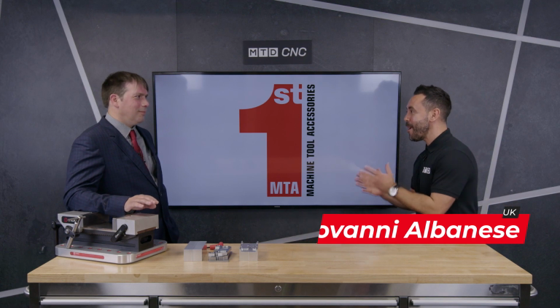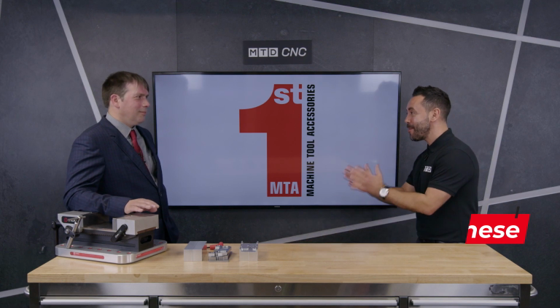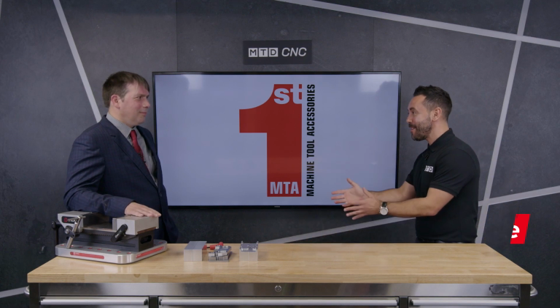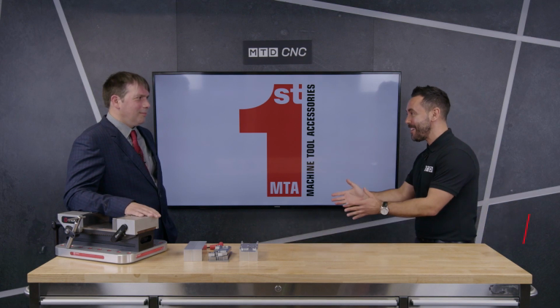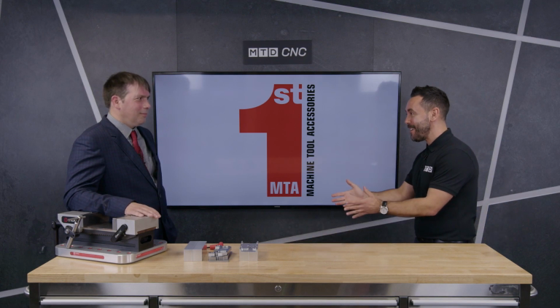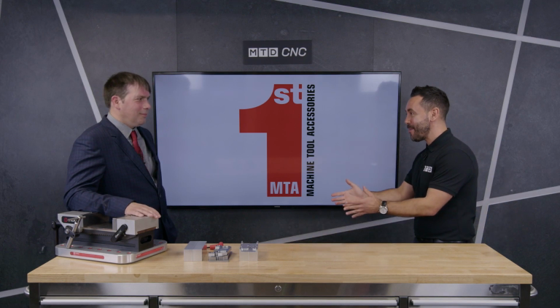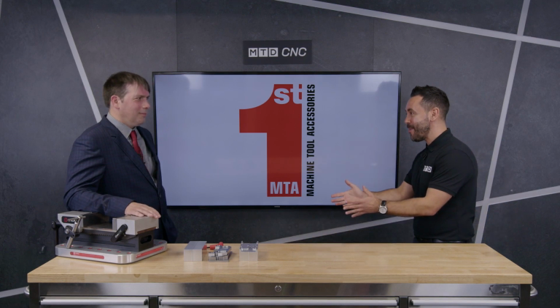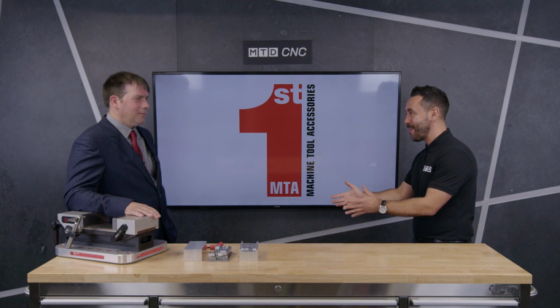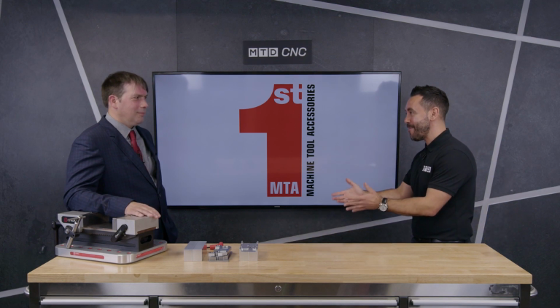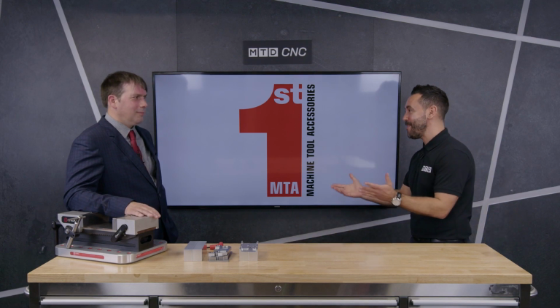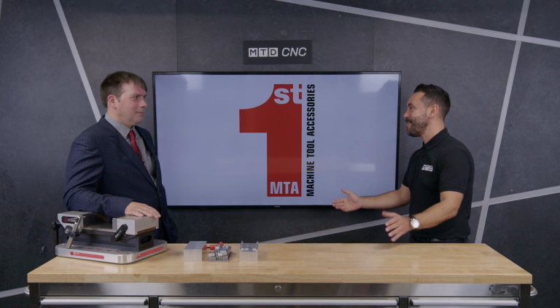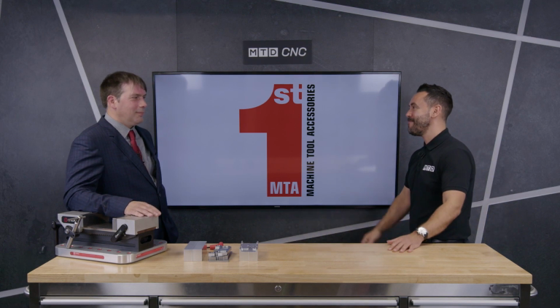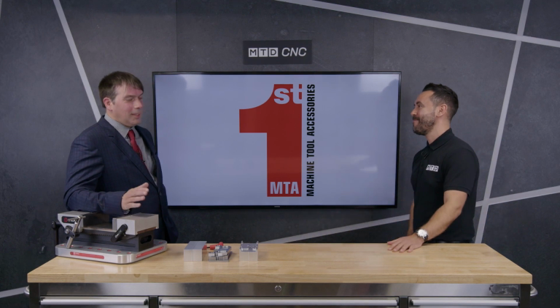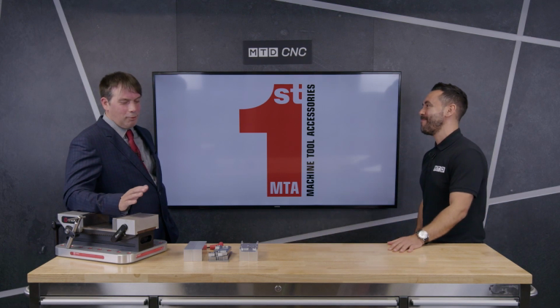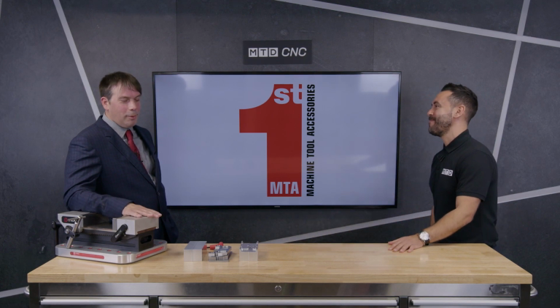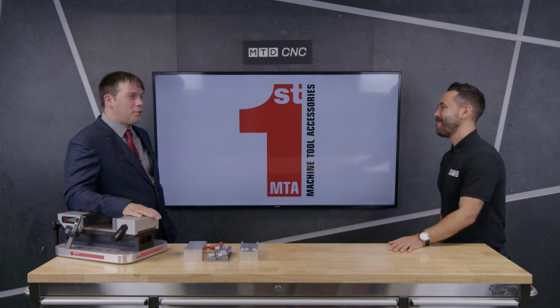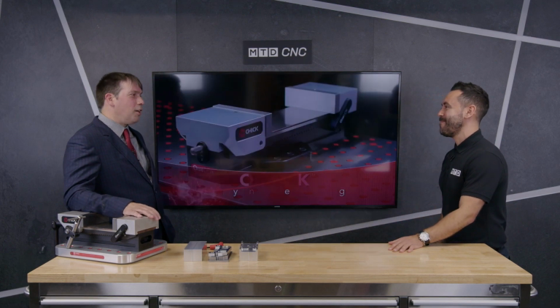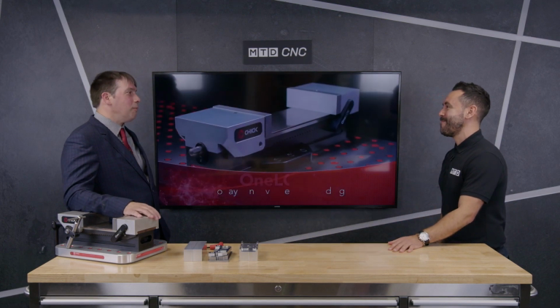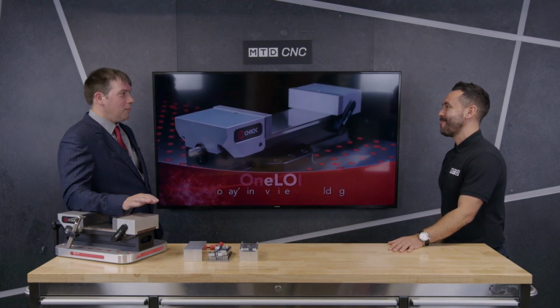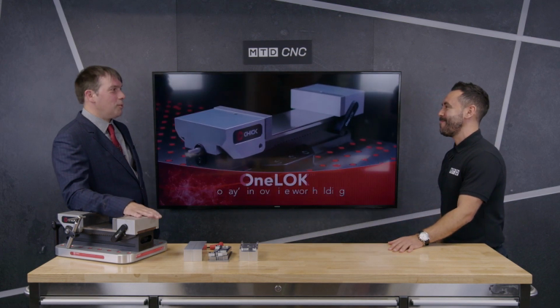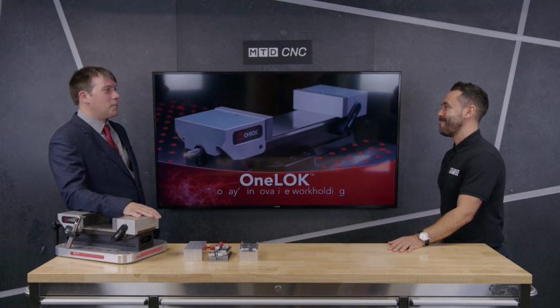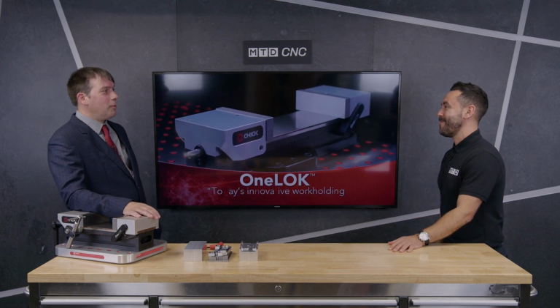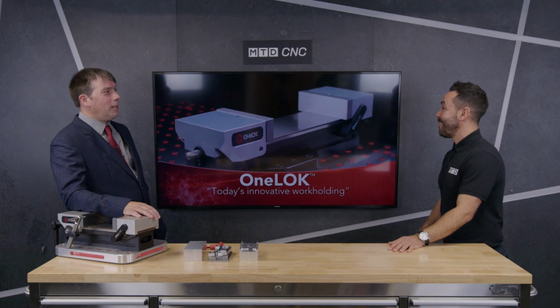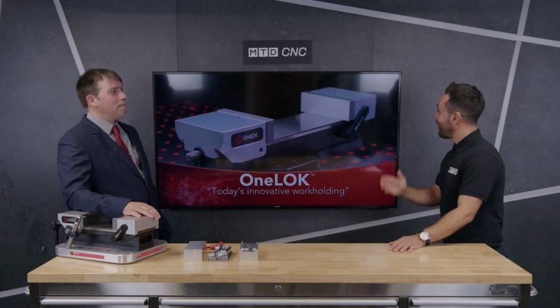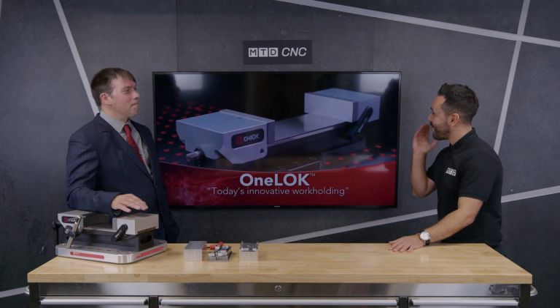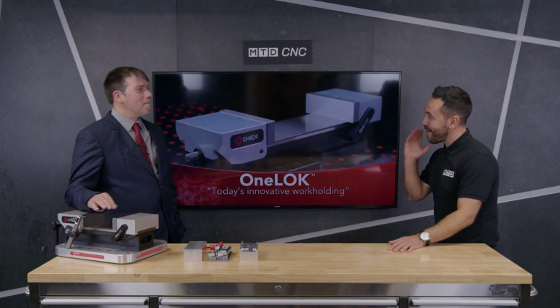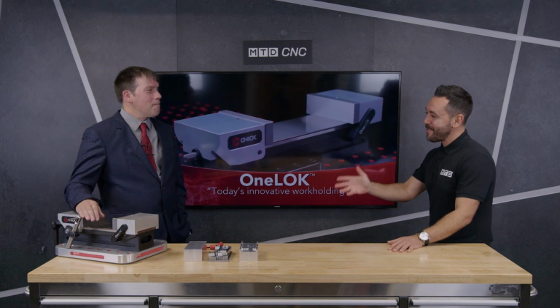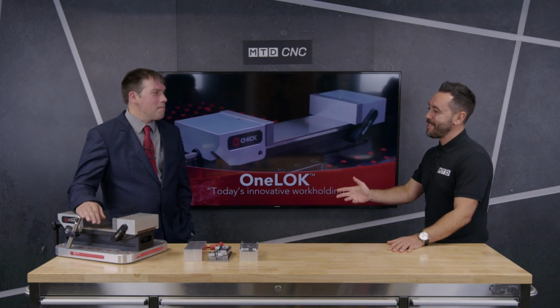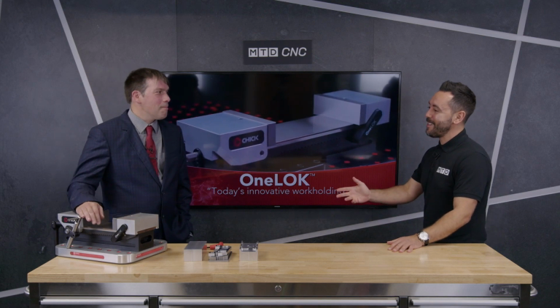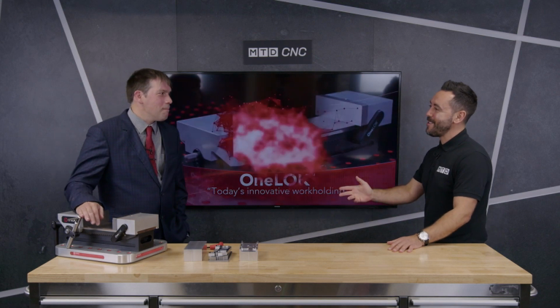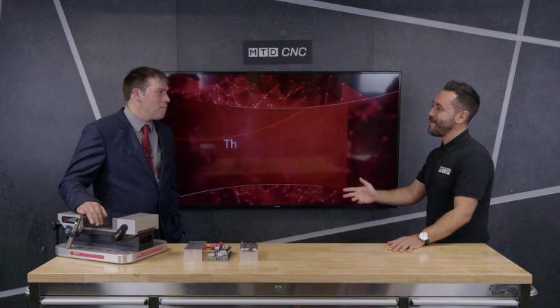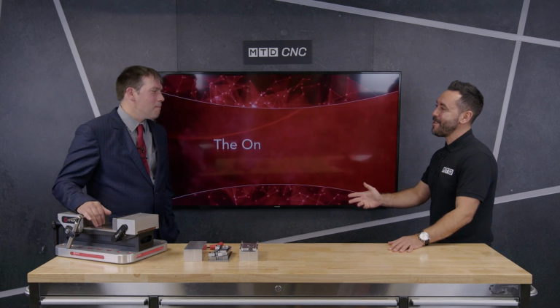Welcome to the Technical Corner, Richard. Thank you very much, Geo. Good to see you again. Very good to see you too.